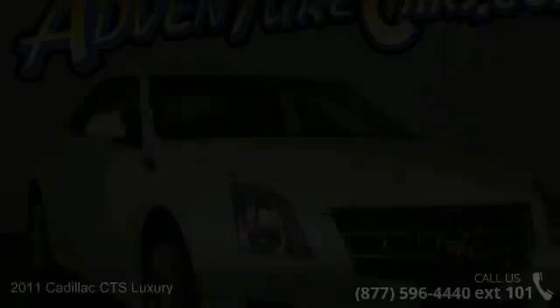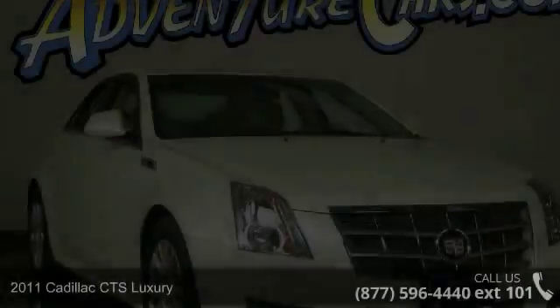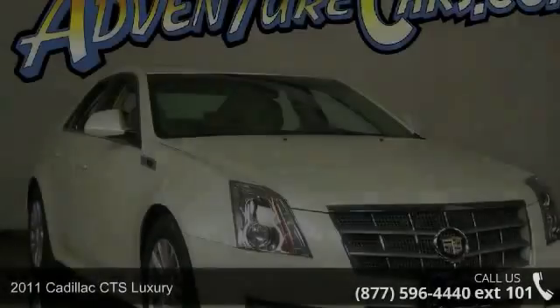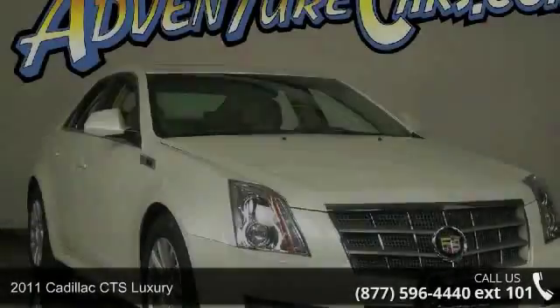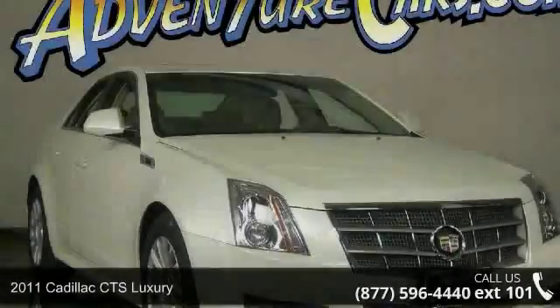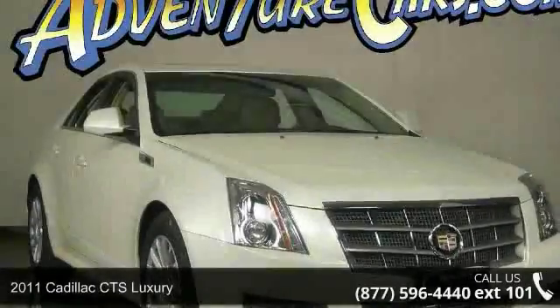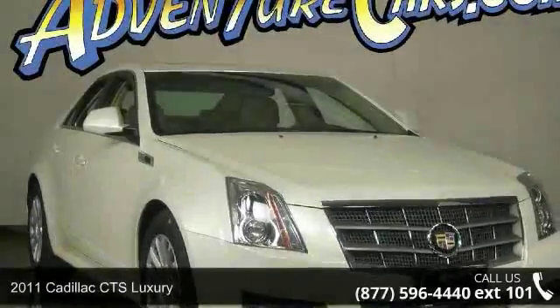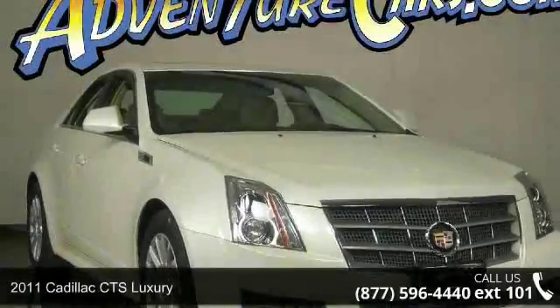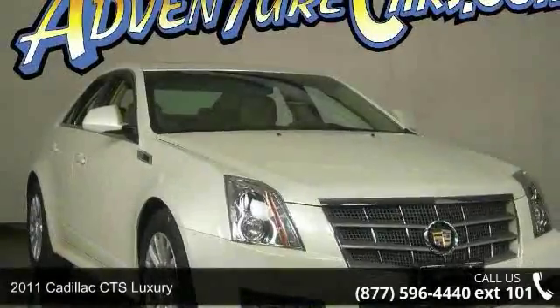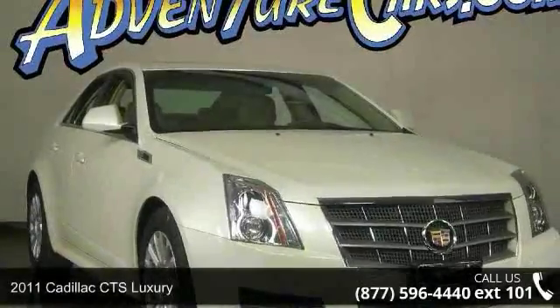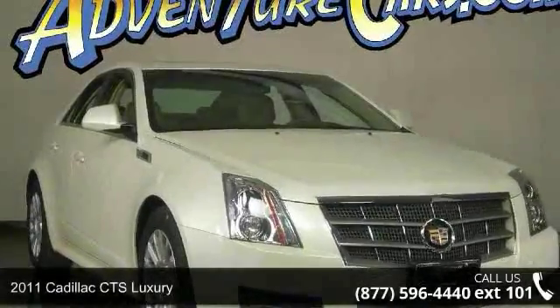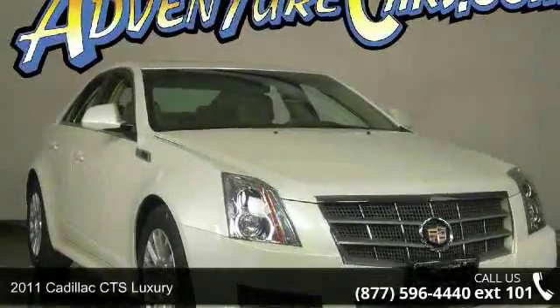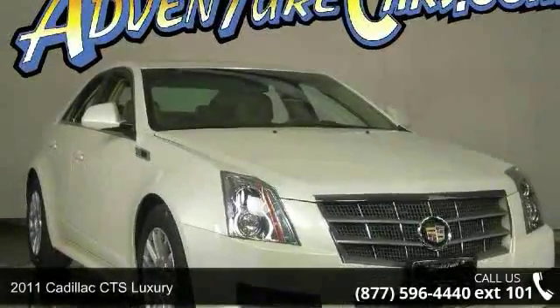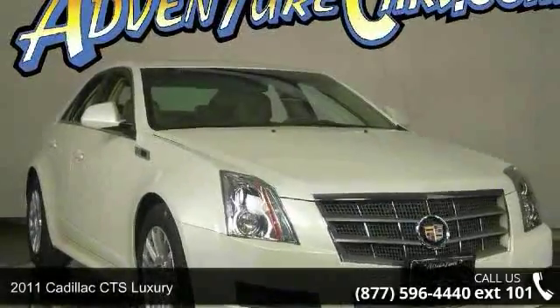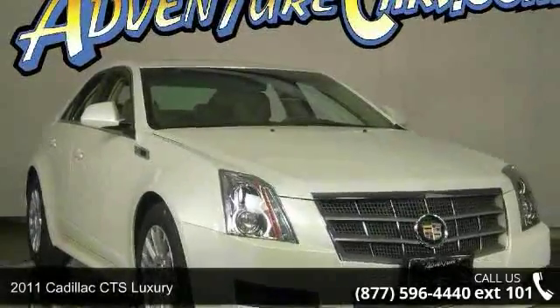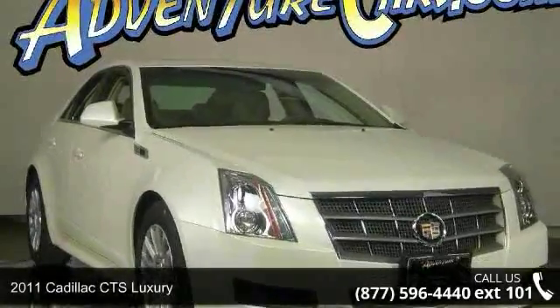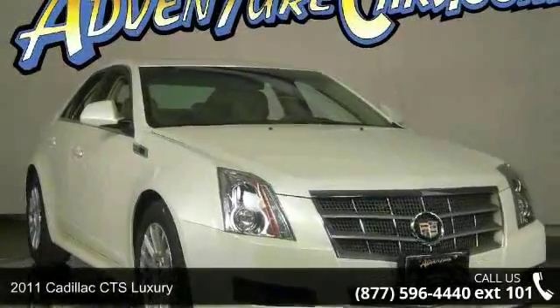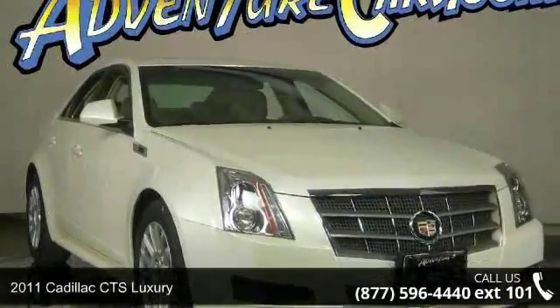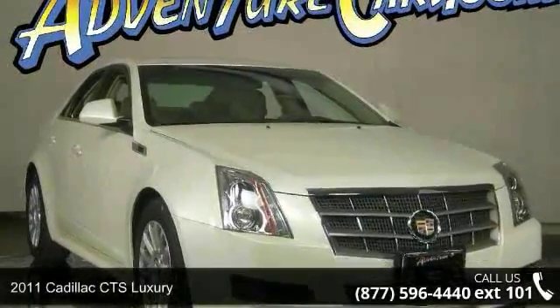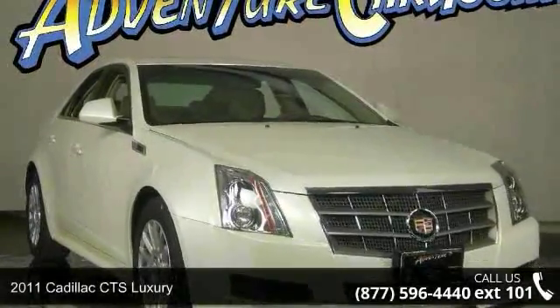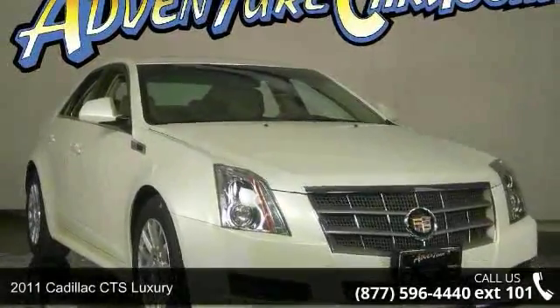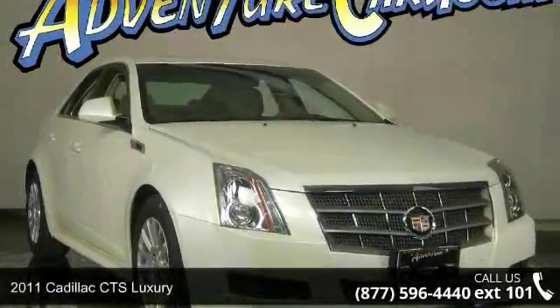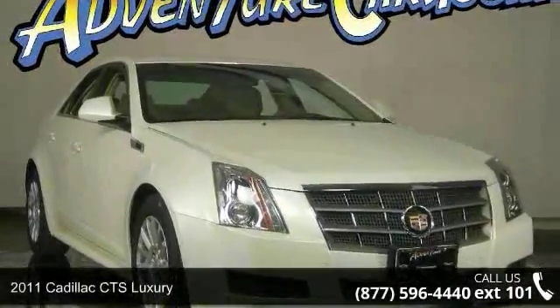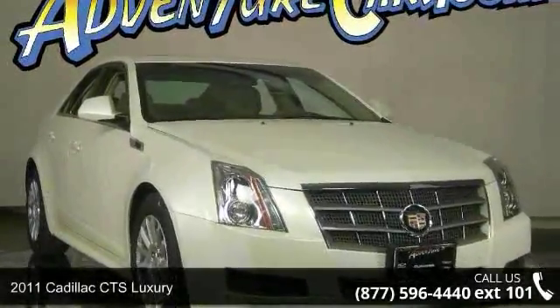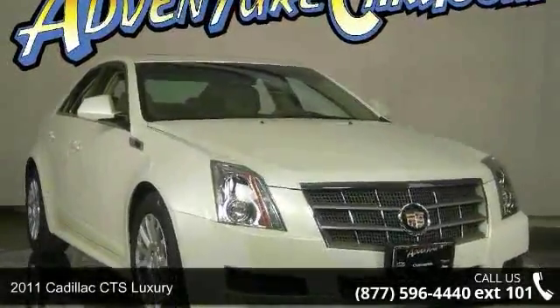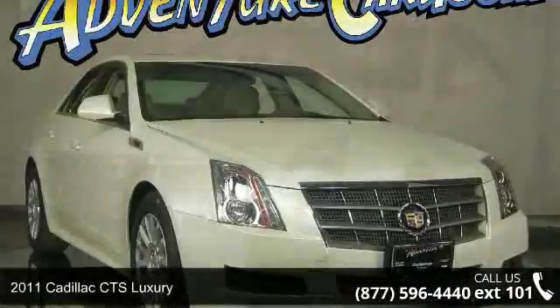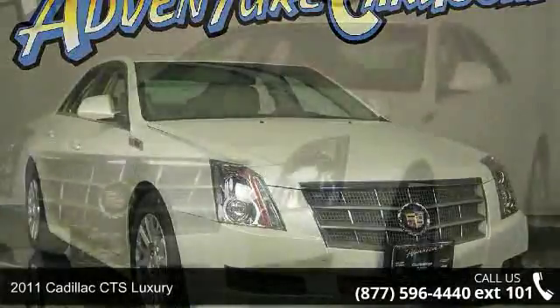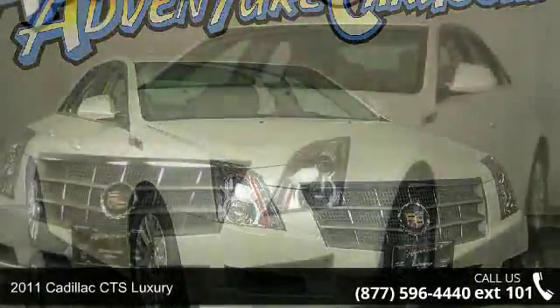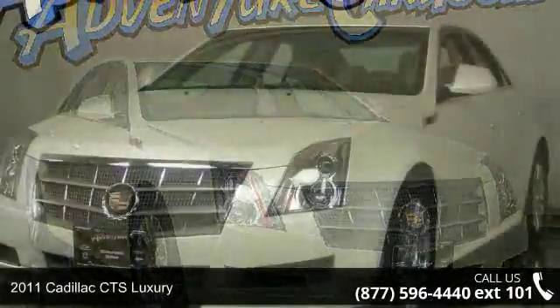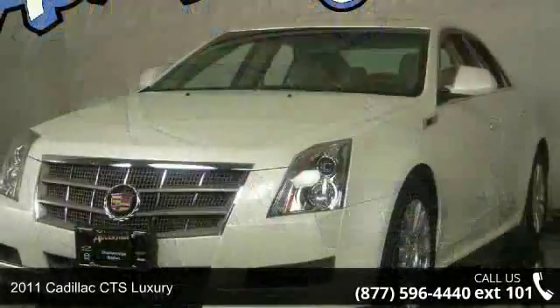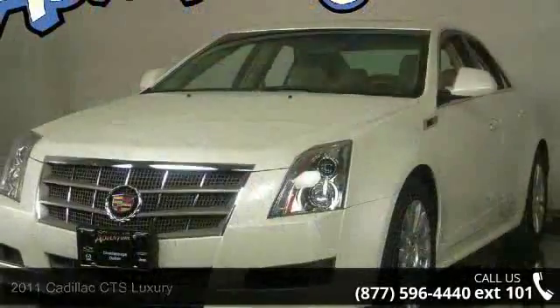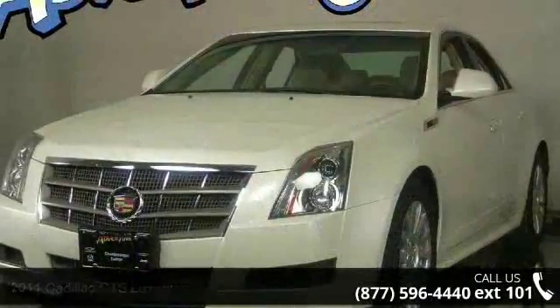Check out this 2011 Cadillac CTS Luxury. Don't miss this great deal on a luxury vehicle.